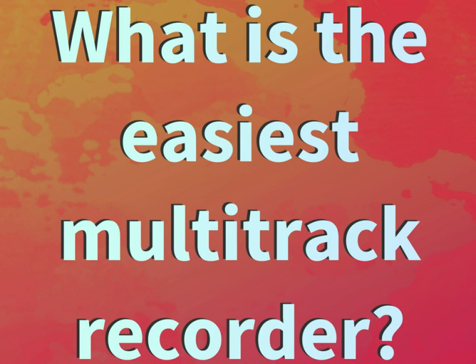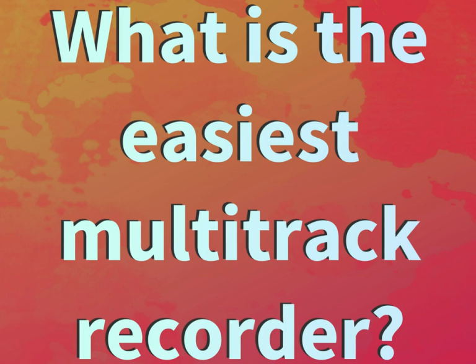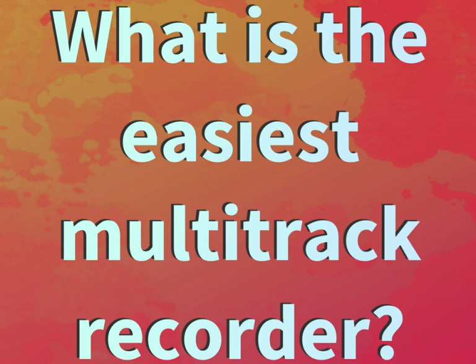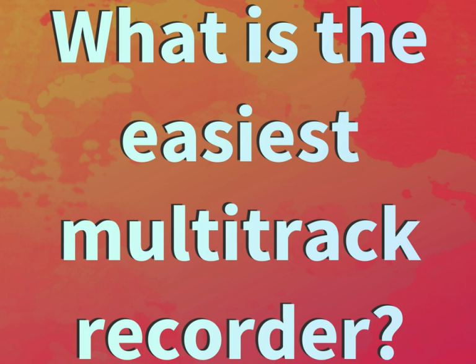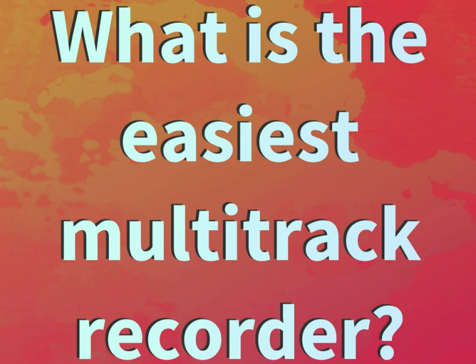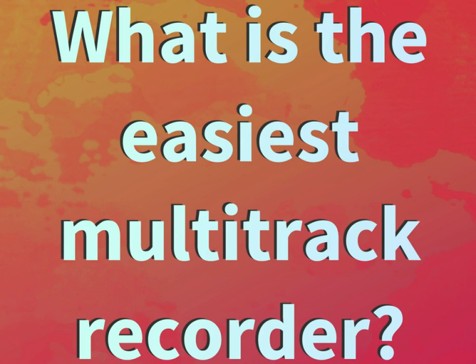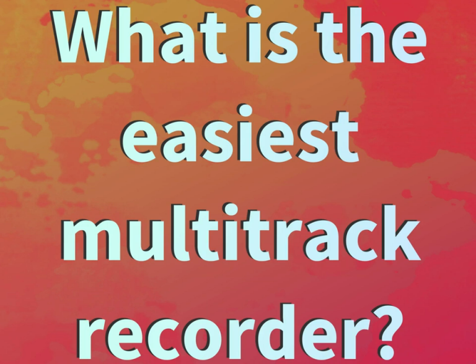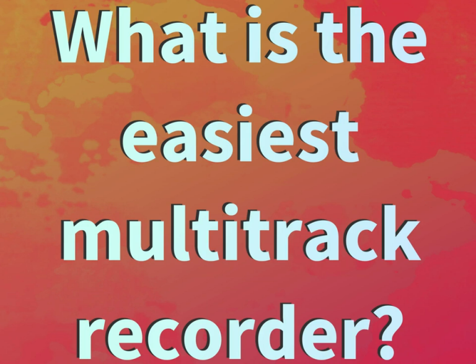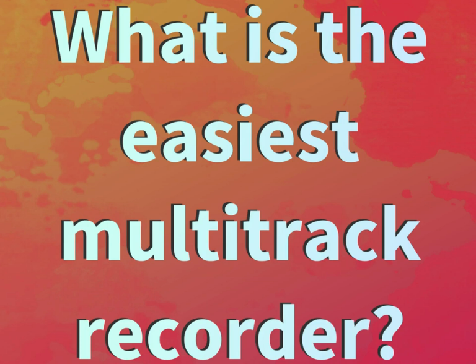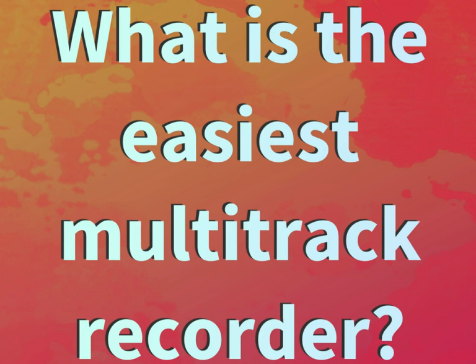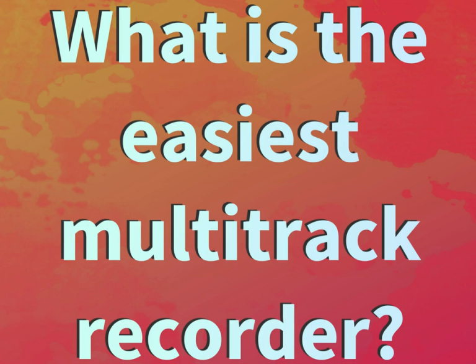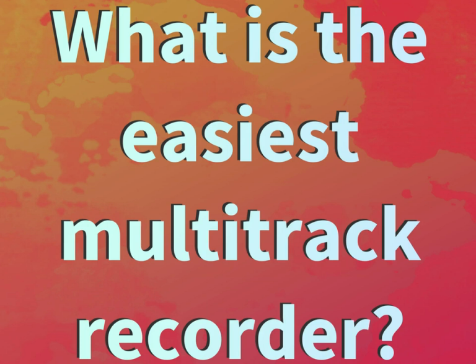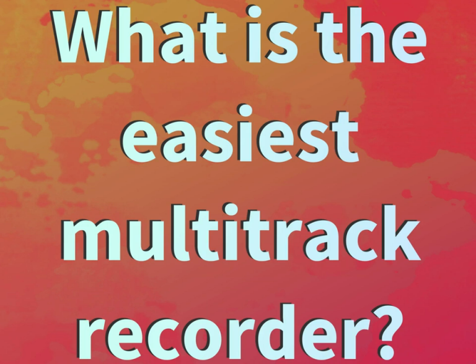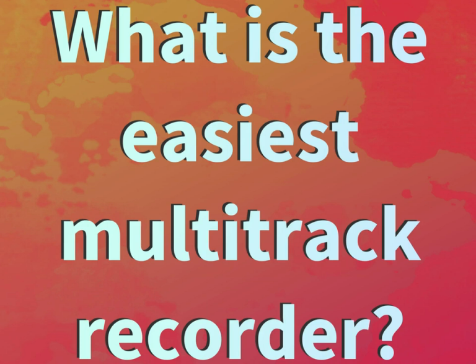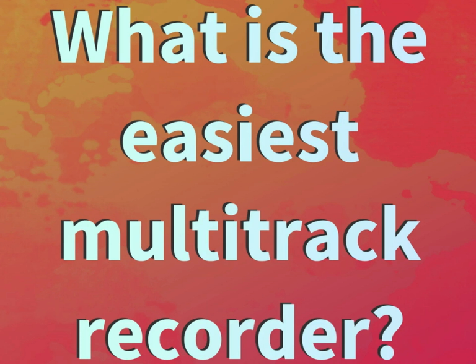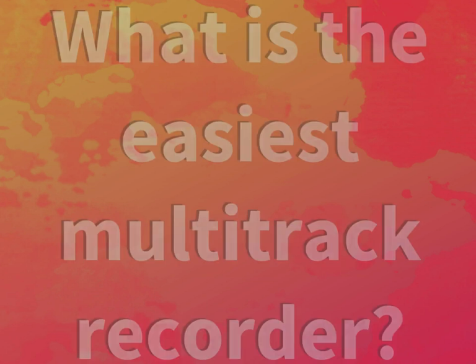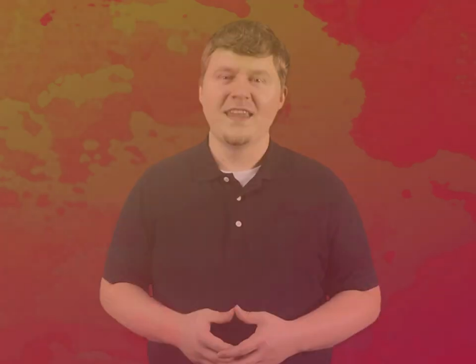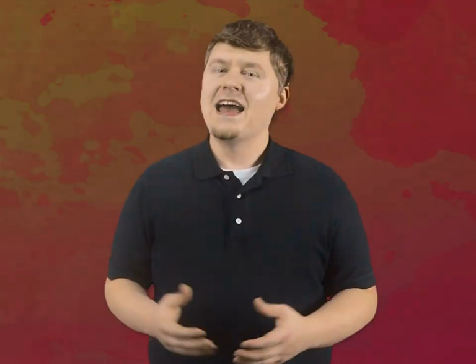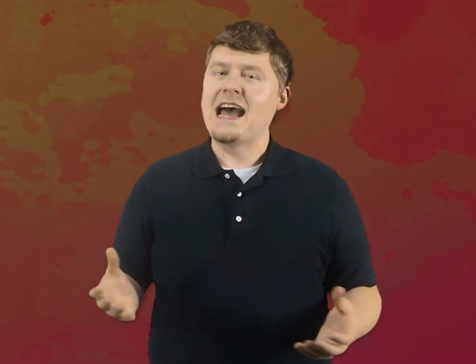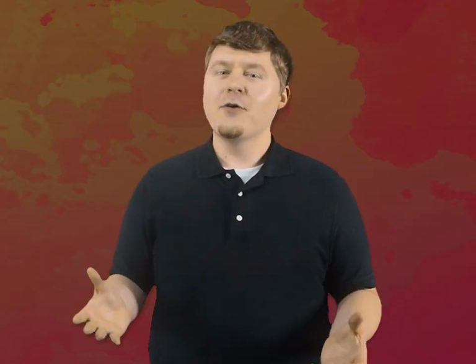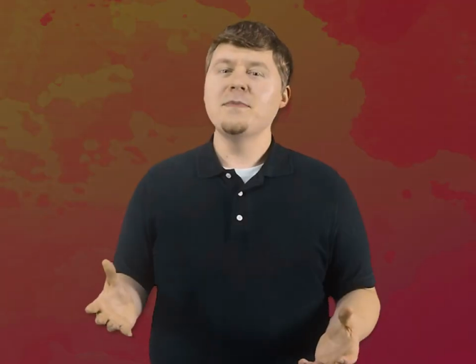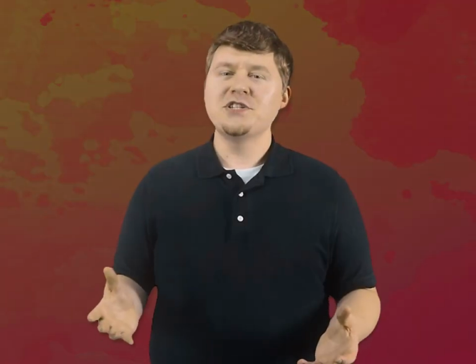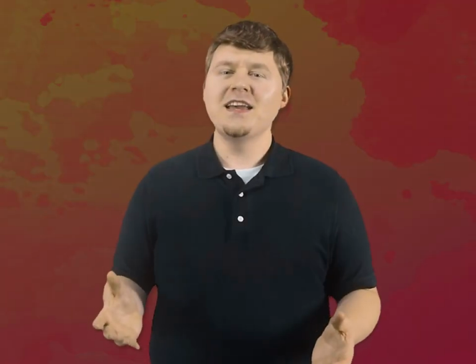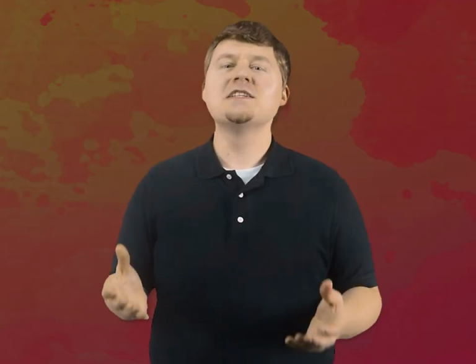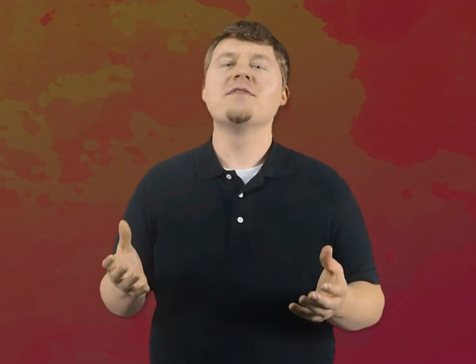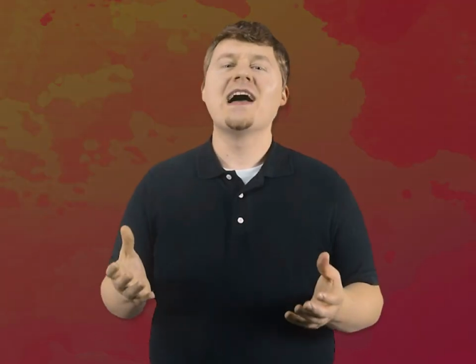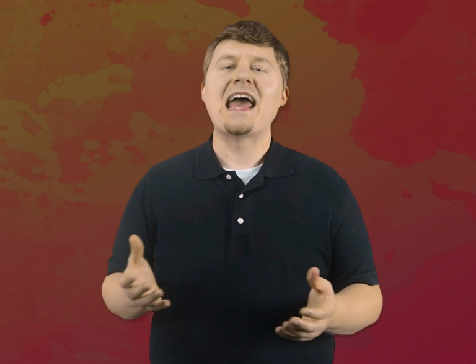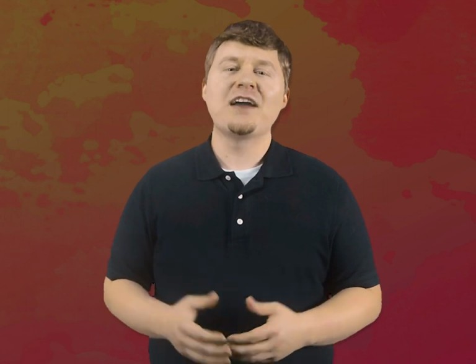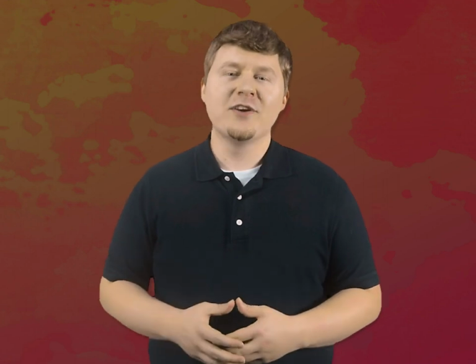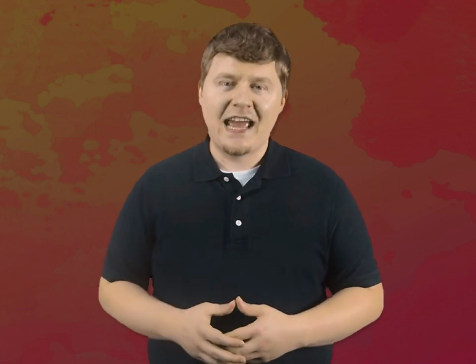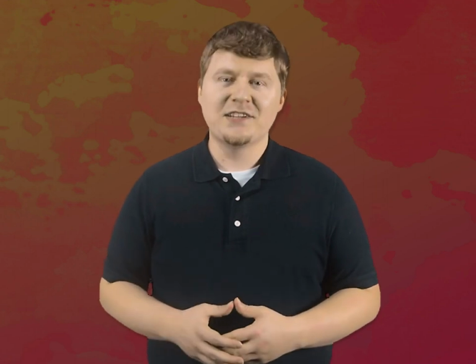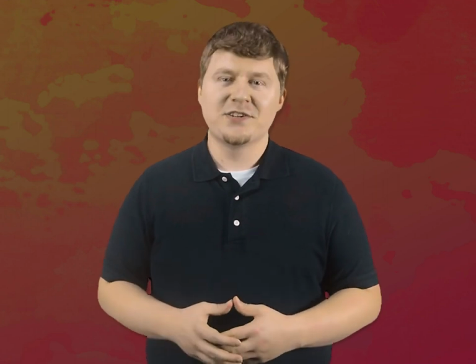What is the easiest multitrack recorder? Our mission is to provide accurate answers.